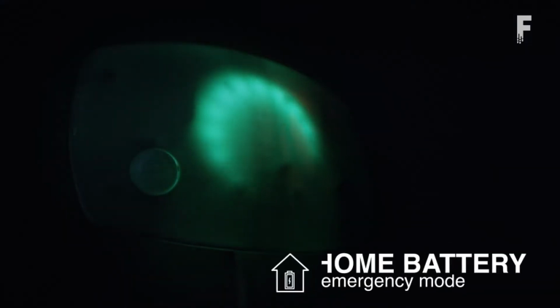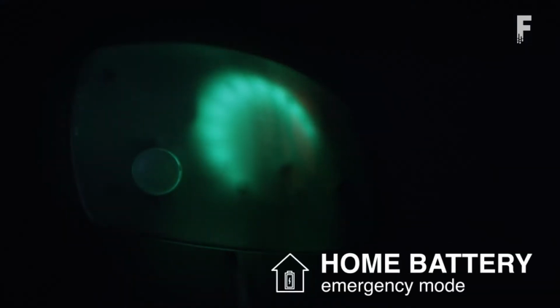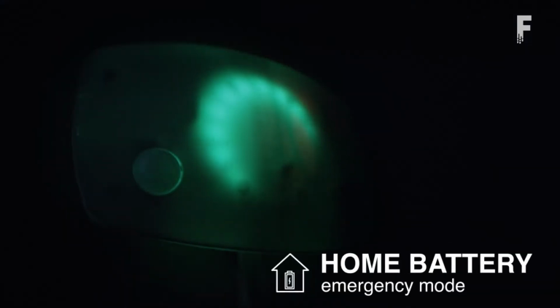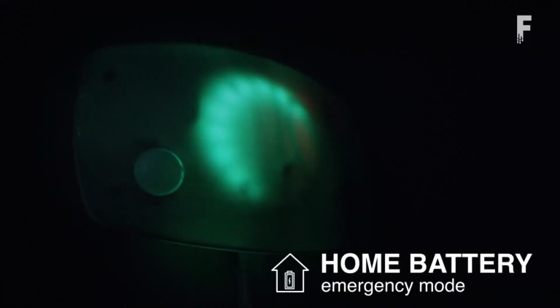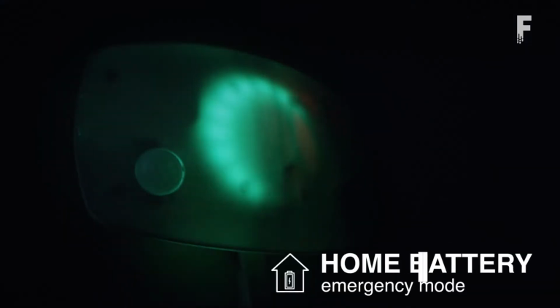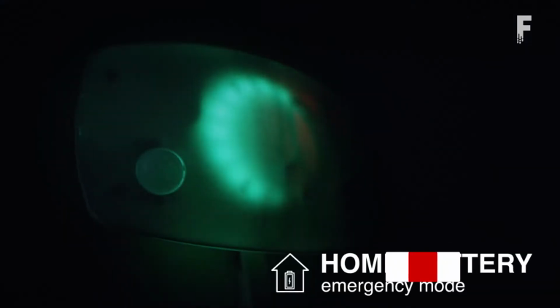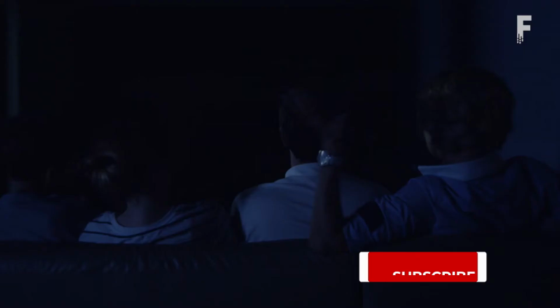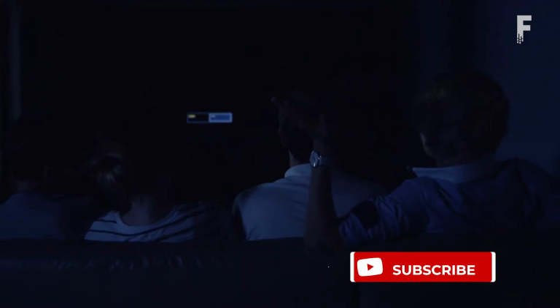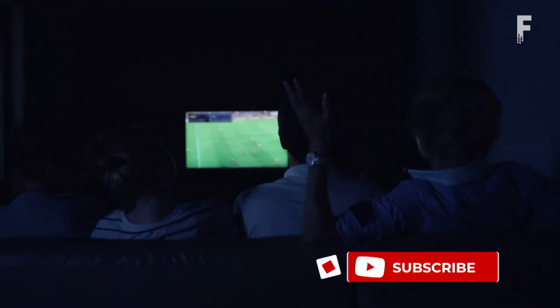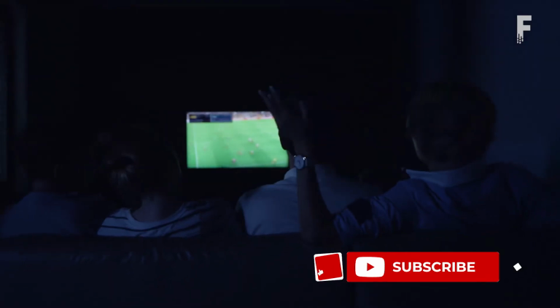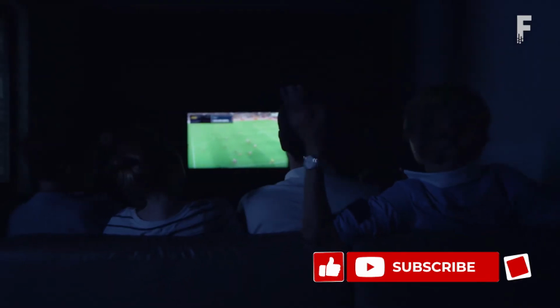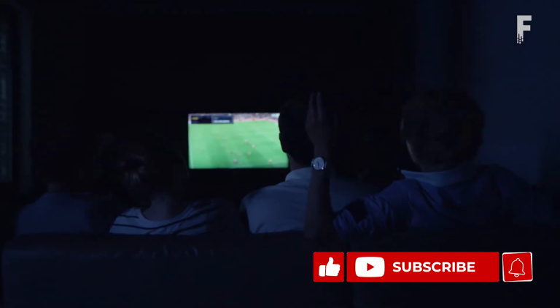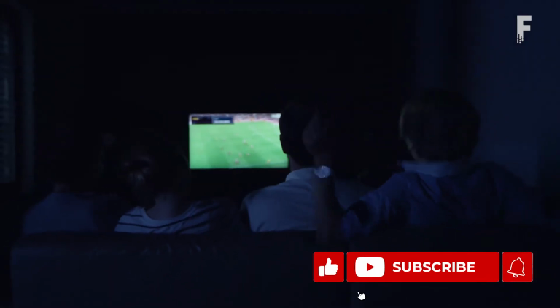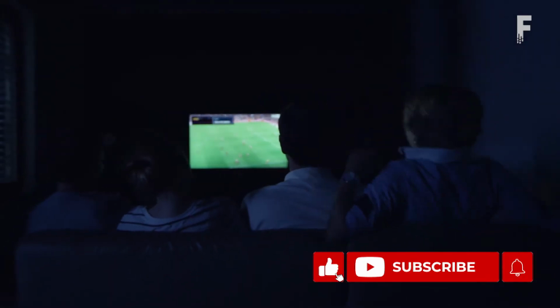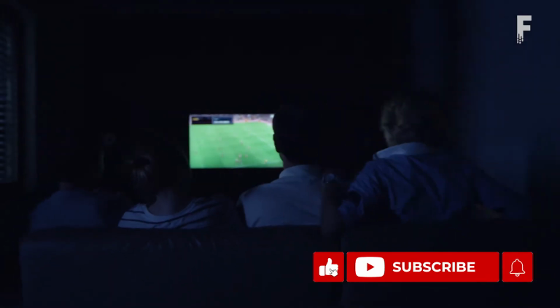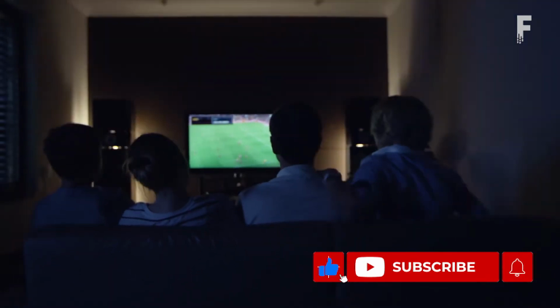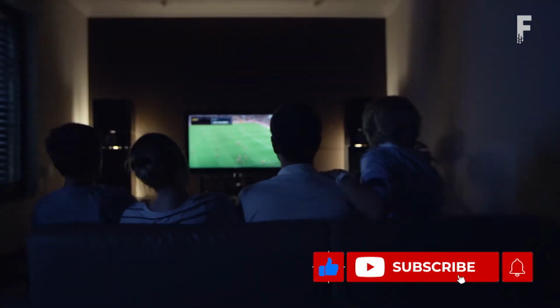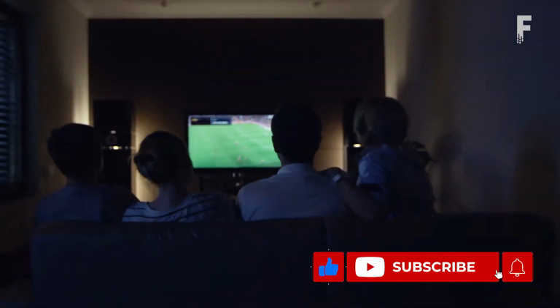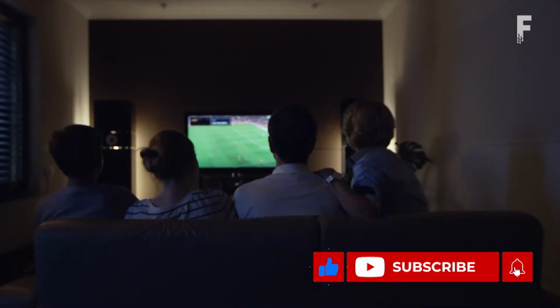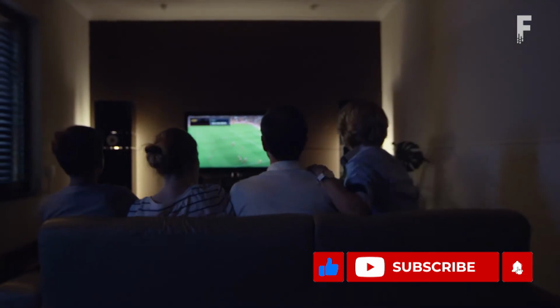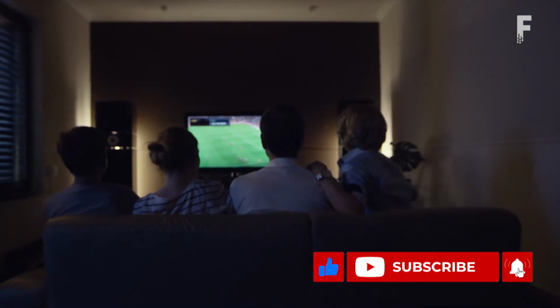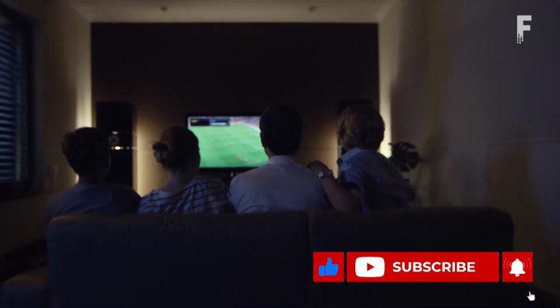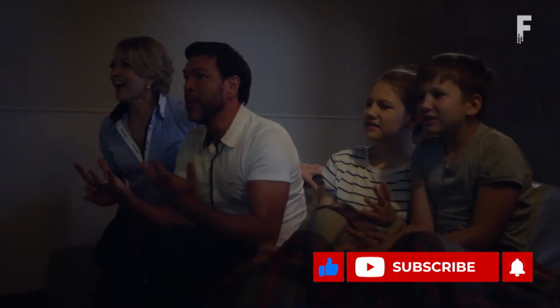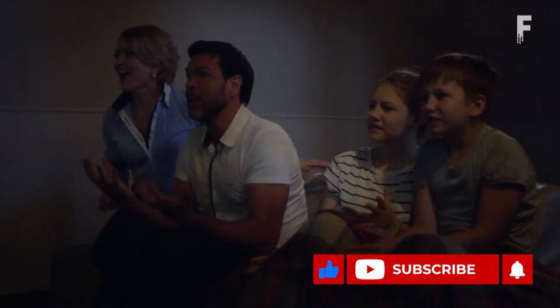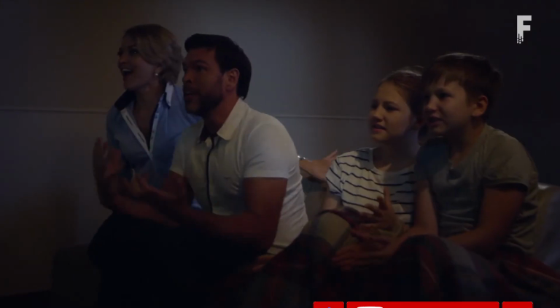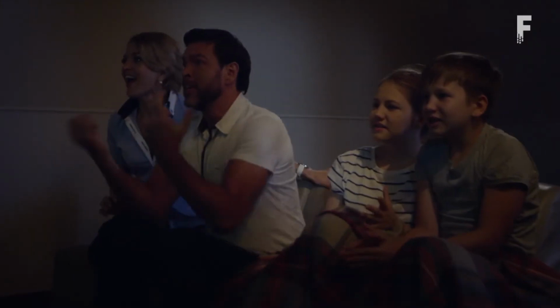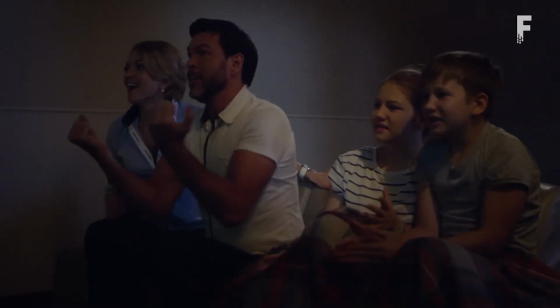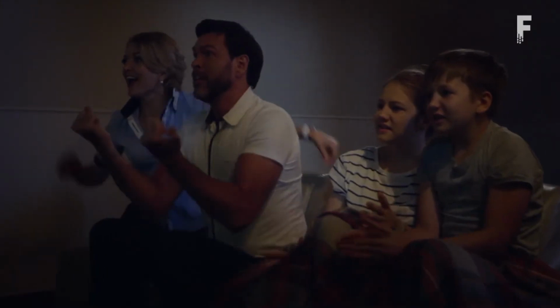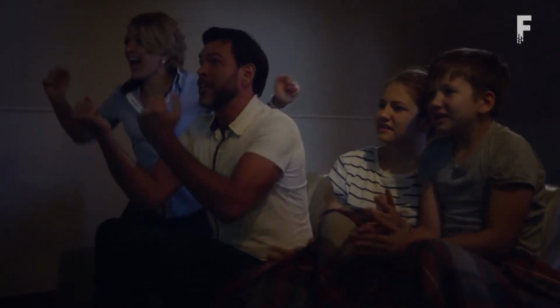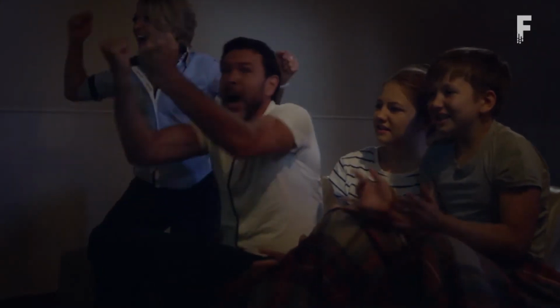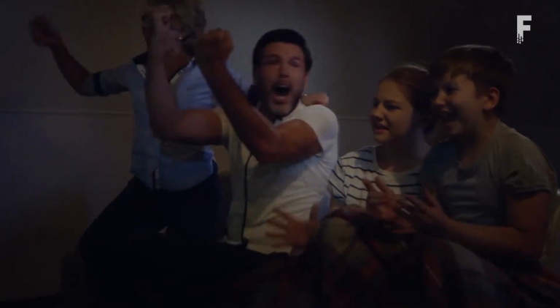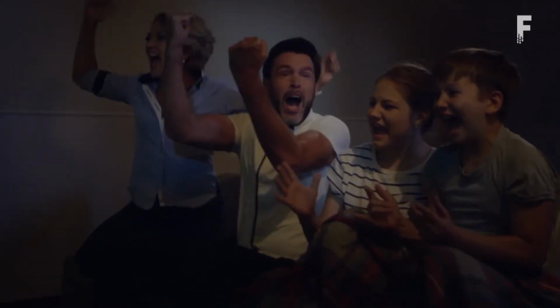If you enjoy our content, remember to hit that subscribe button and the notification bell for further updates.